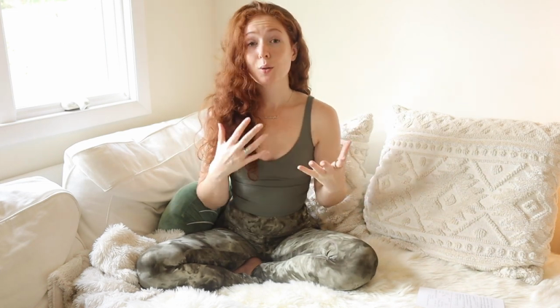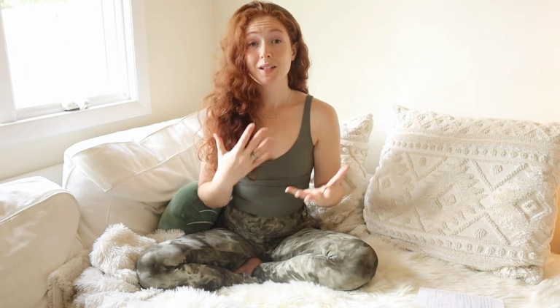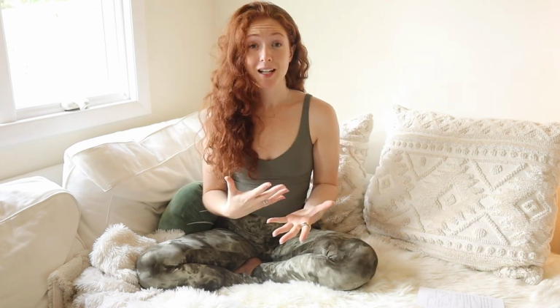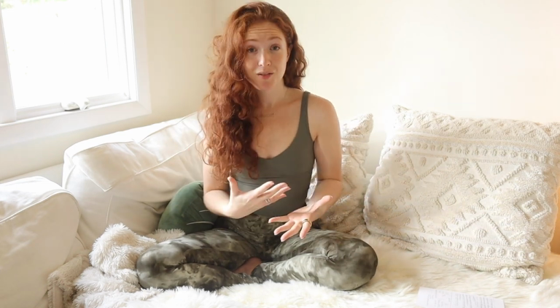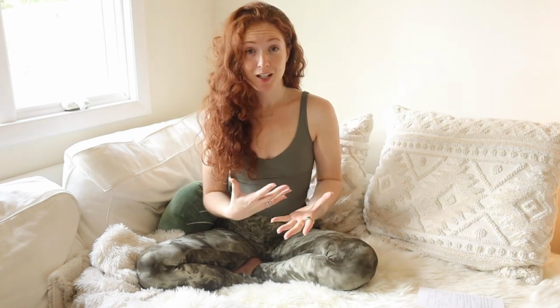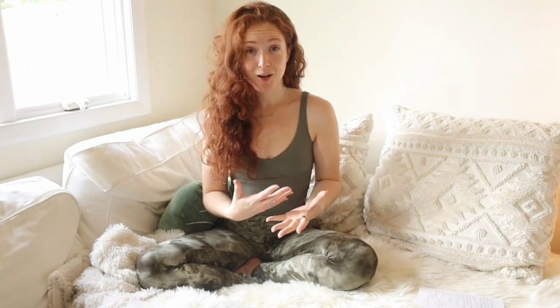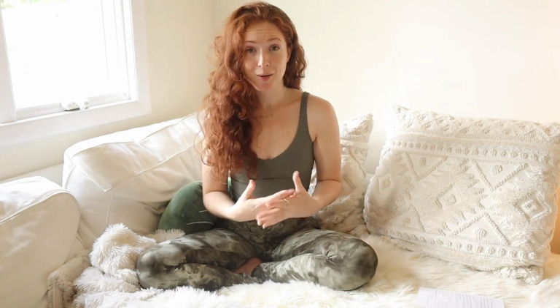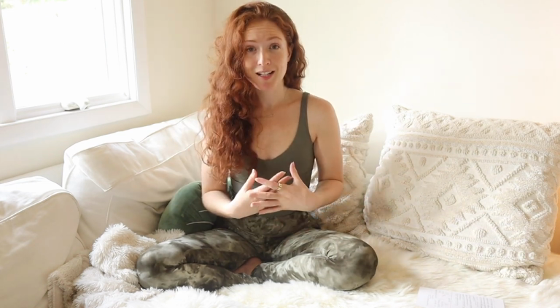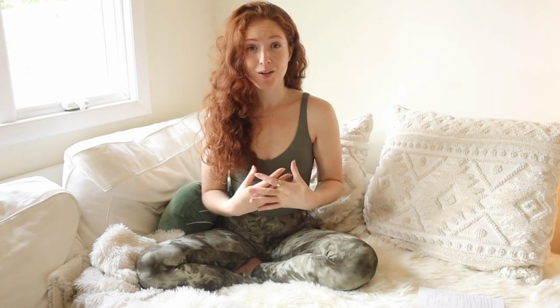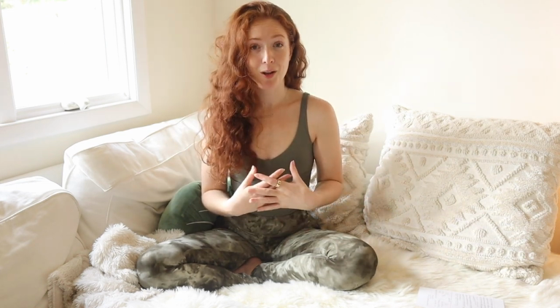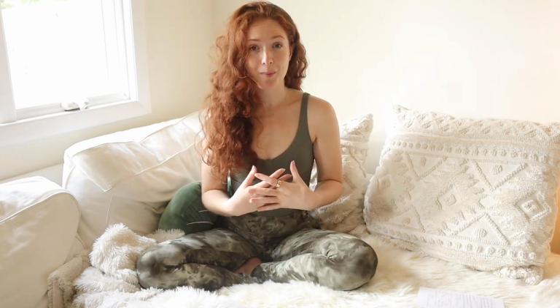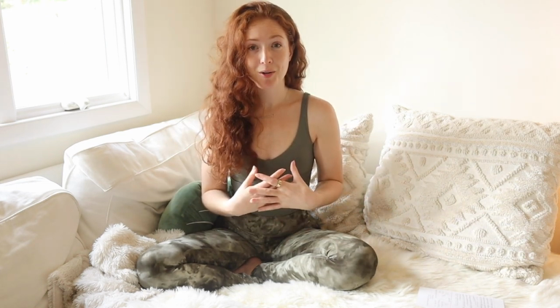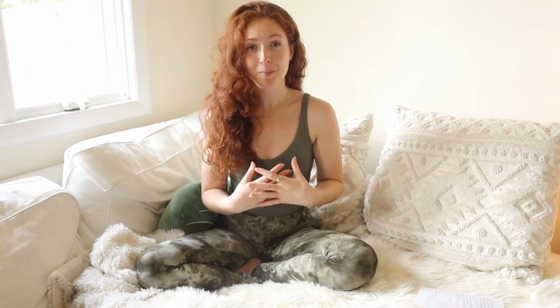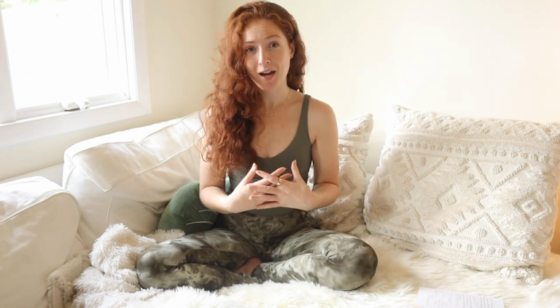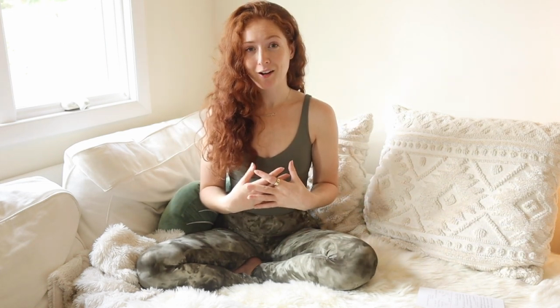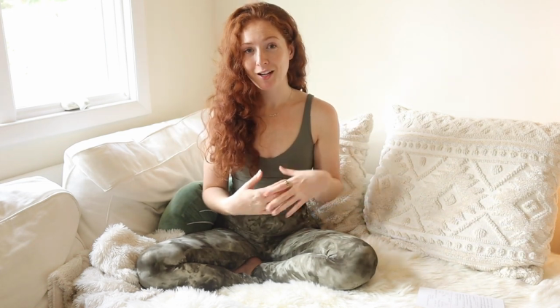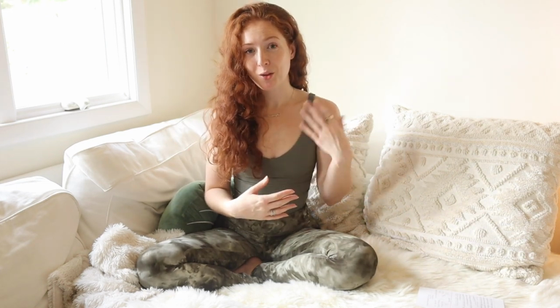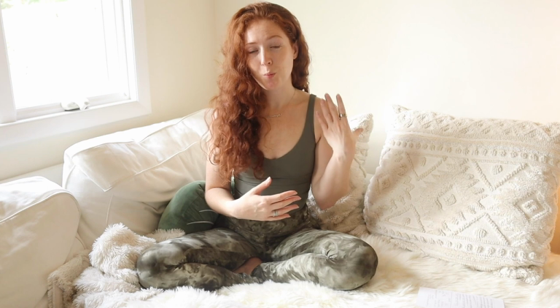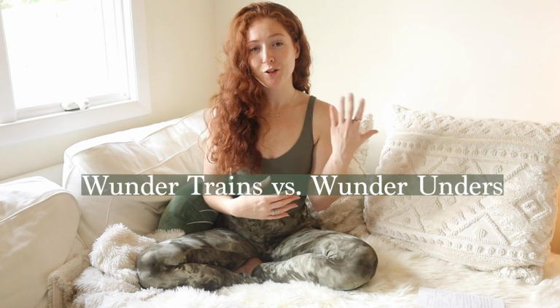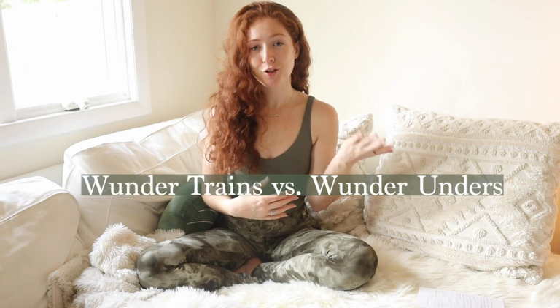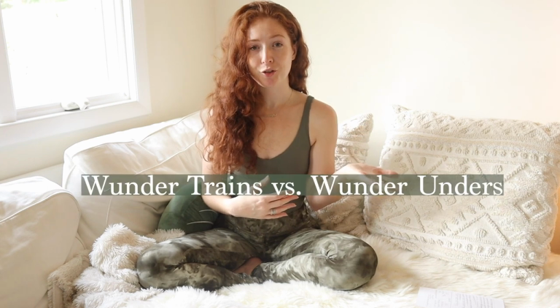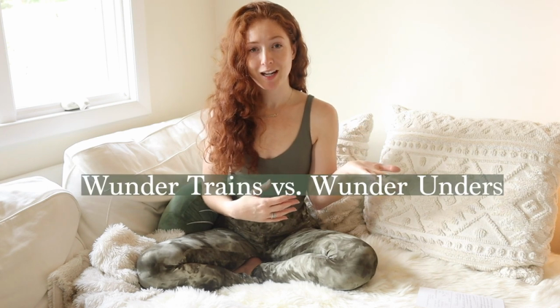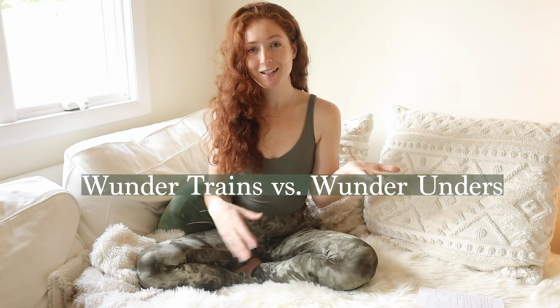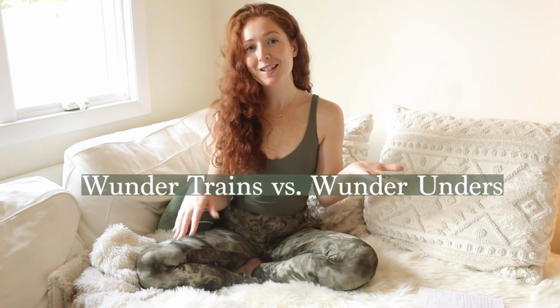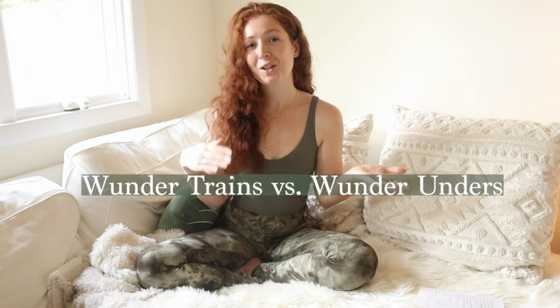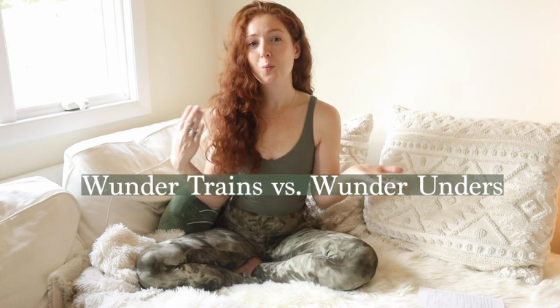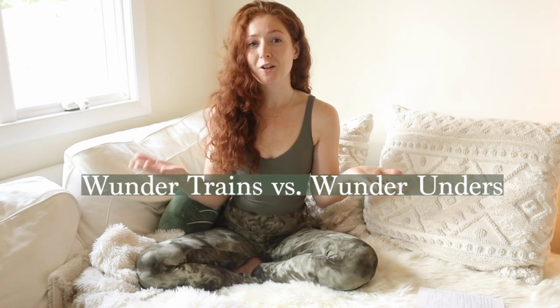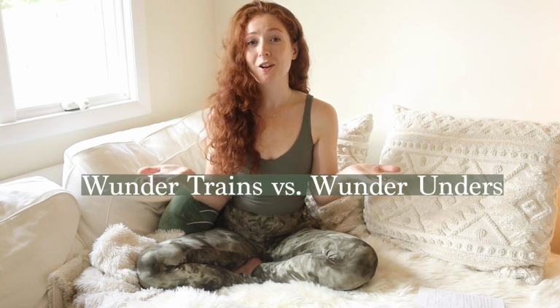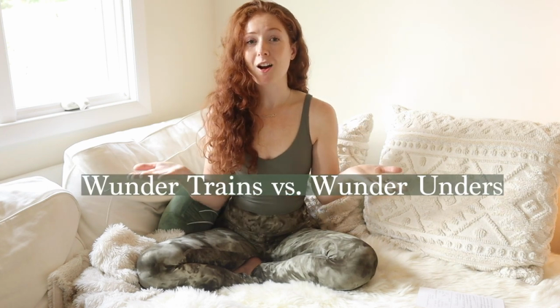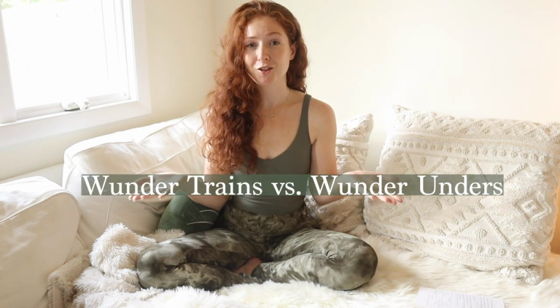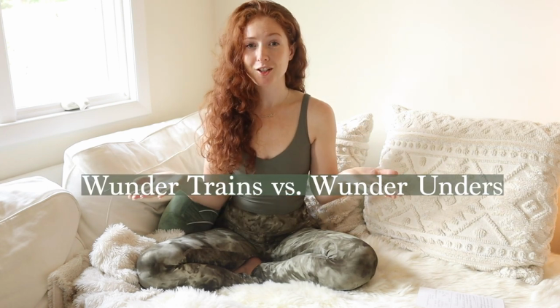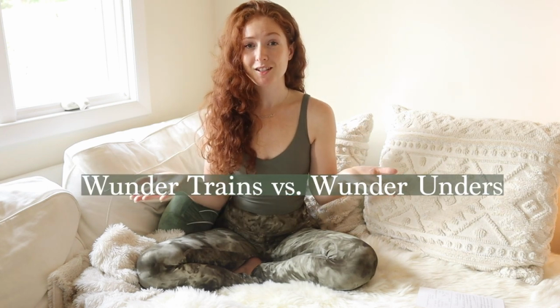I put links below in the description. And if you use my links to purchase your own items, that supports me, helps me continue making these videos for you, and everyone wins. So thanks in advance for your support — I am forever grateful for you and for Lululemon. Today's video is all about comparing the Wonder Trains to the Wonder Unders.